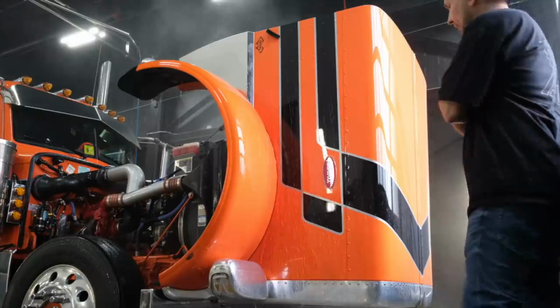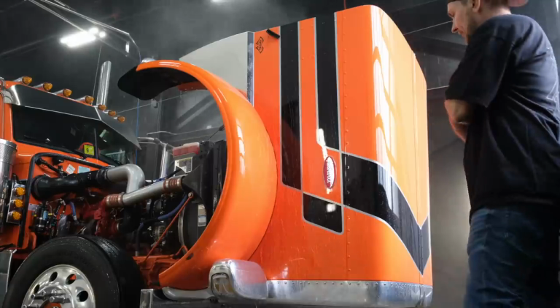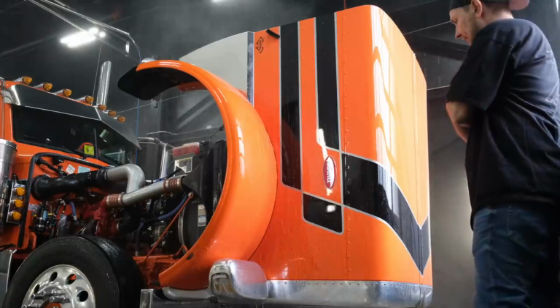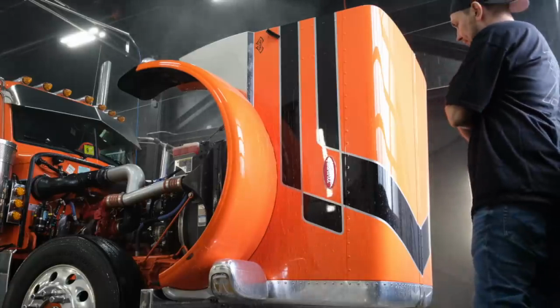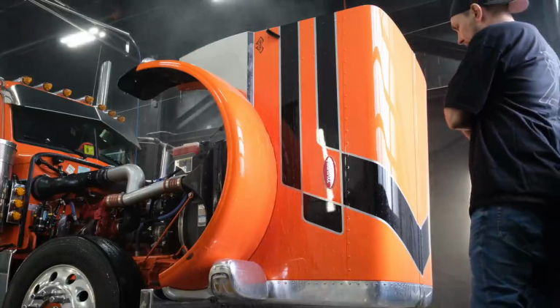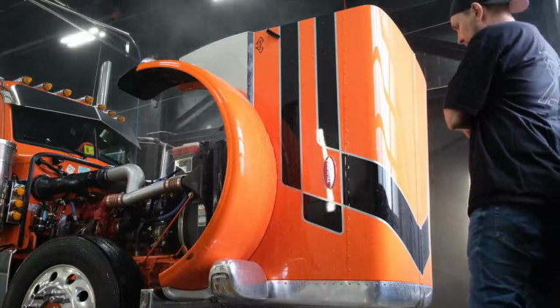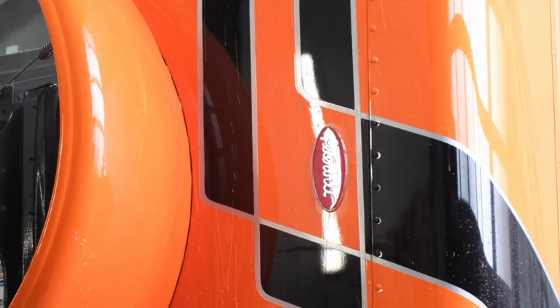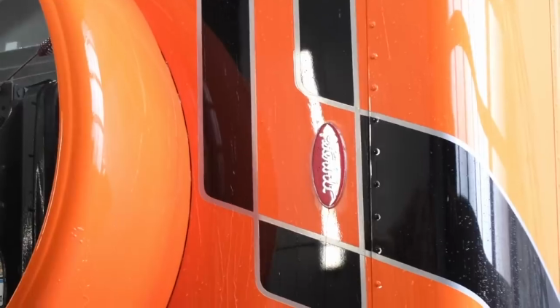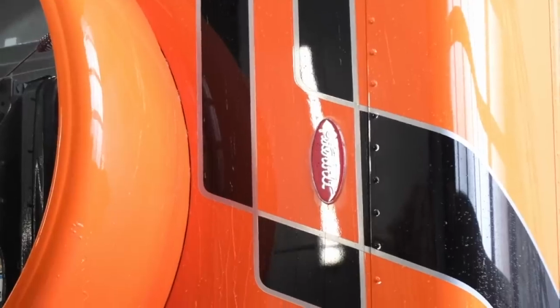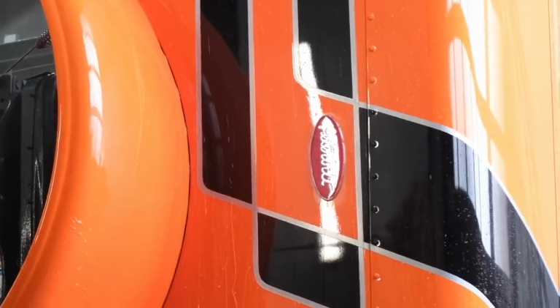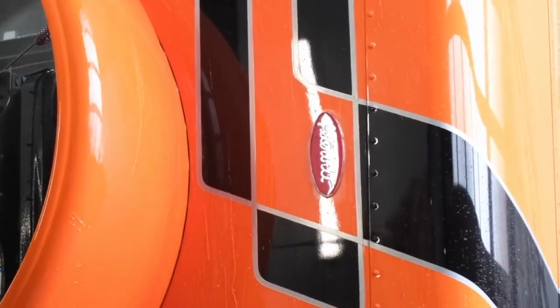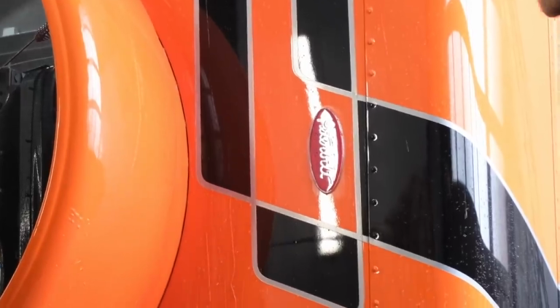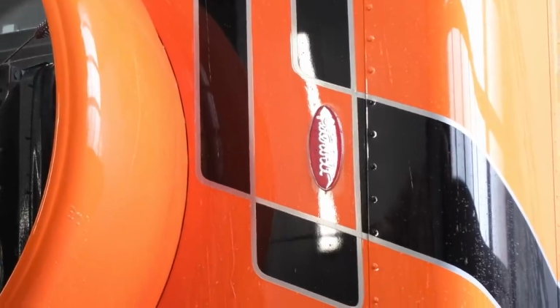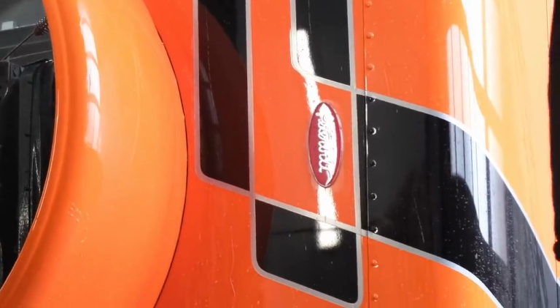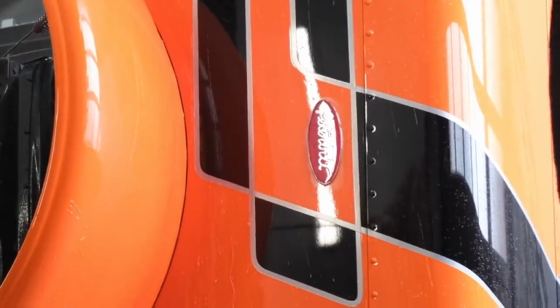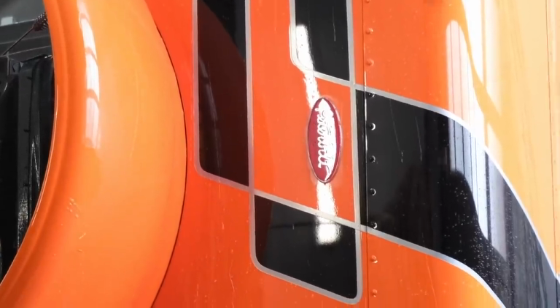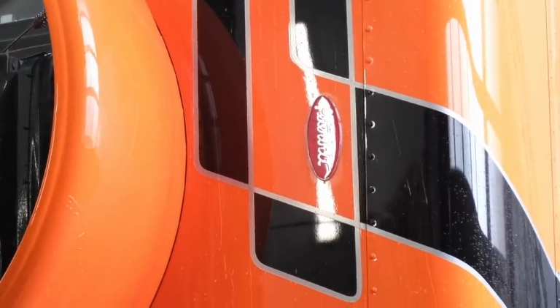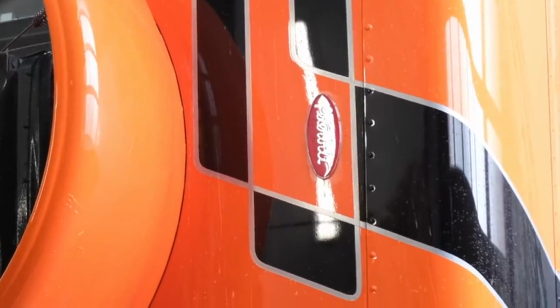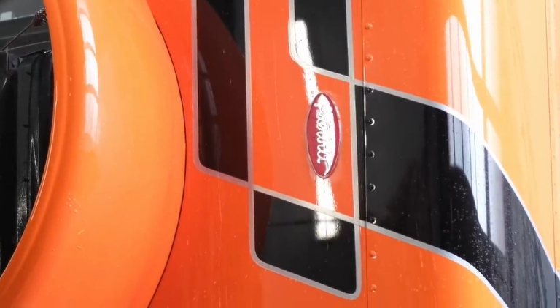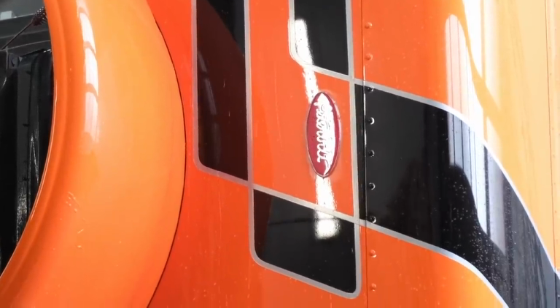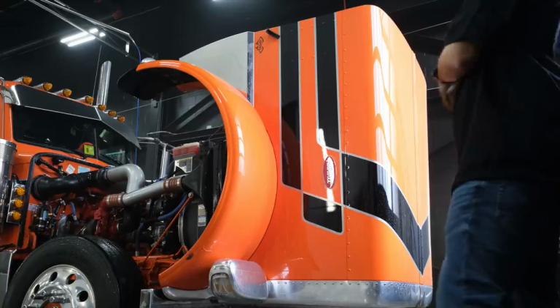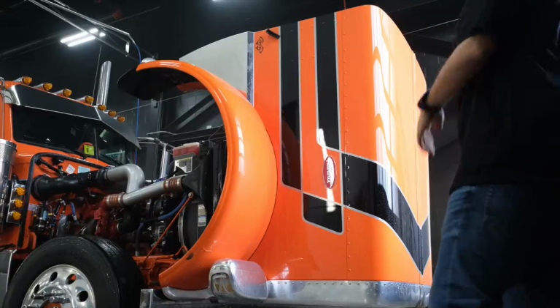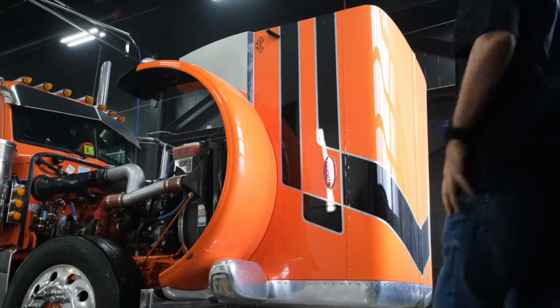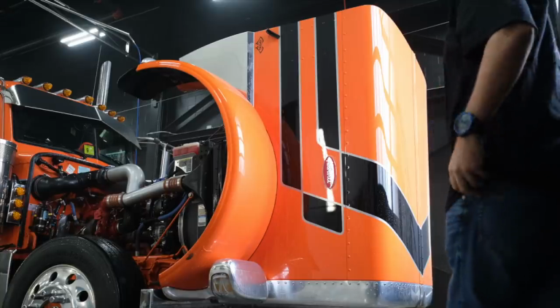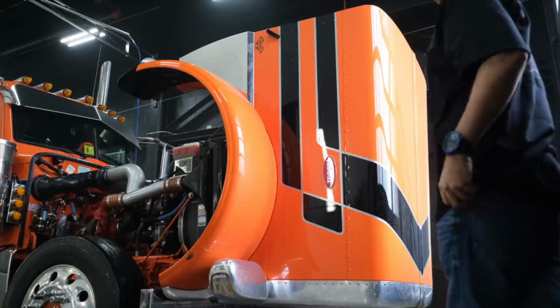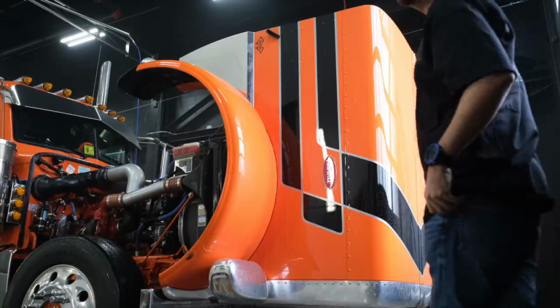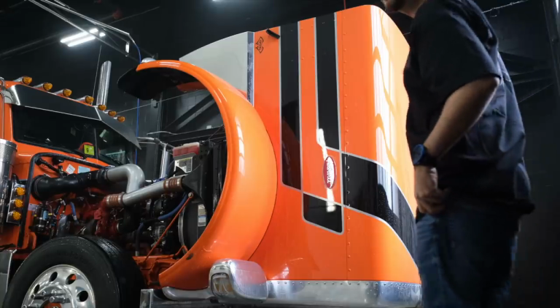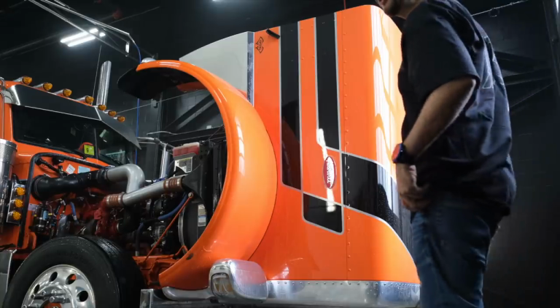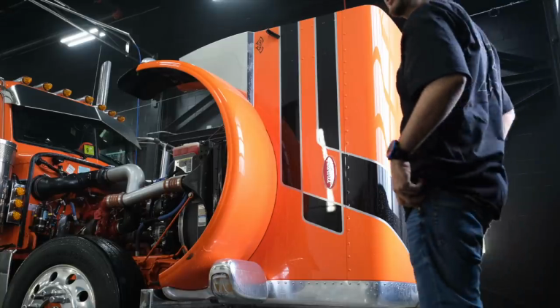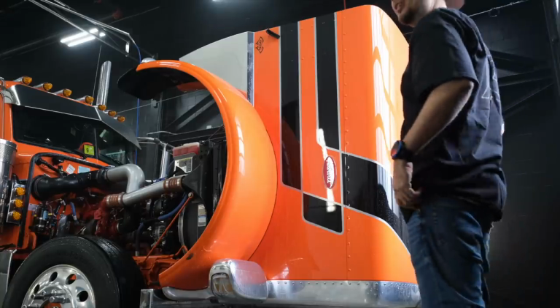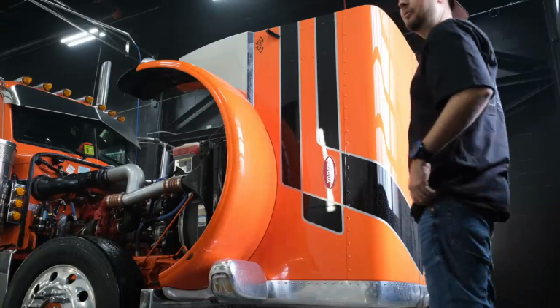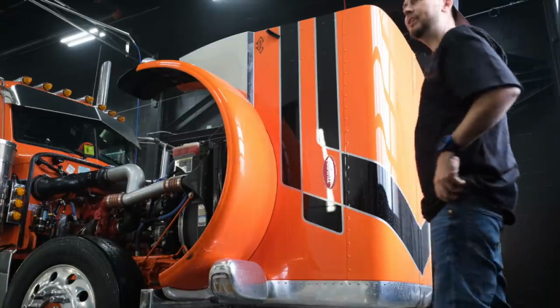Wow, that's looking pretty slippery, man. I wonder how much longer it would last. It's been four months of driving through all the salt and that.